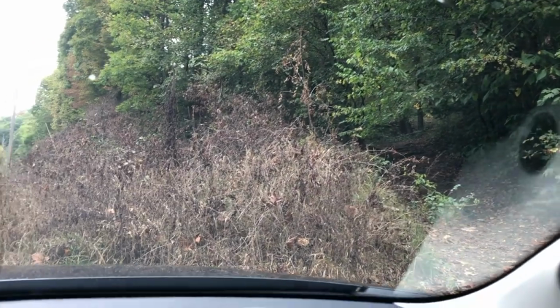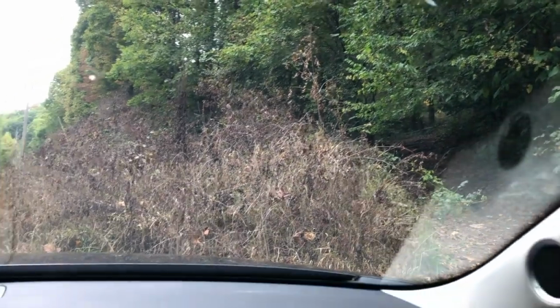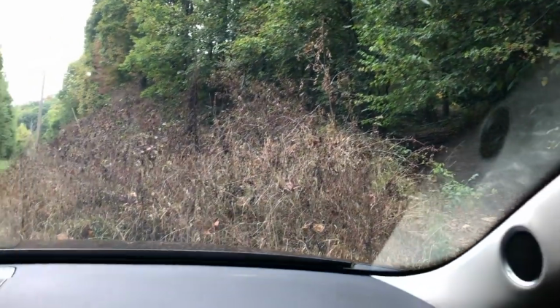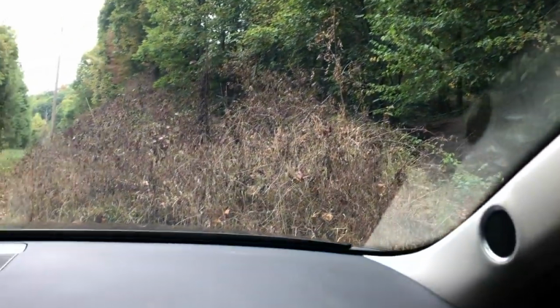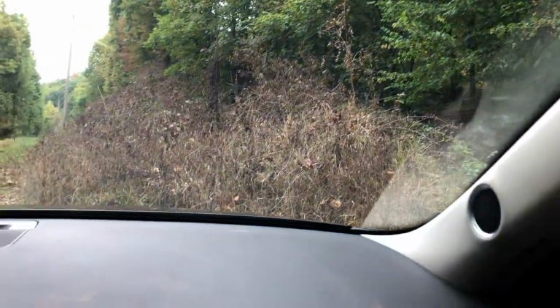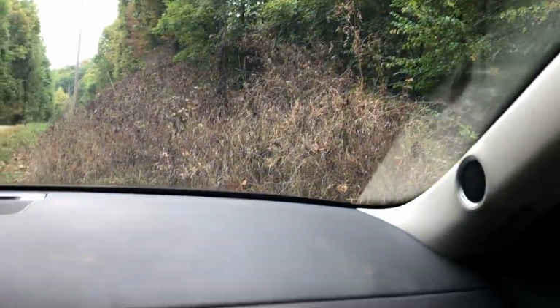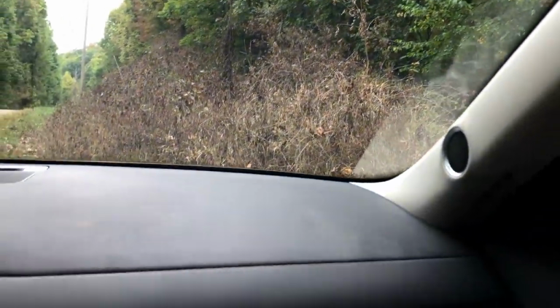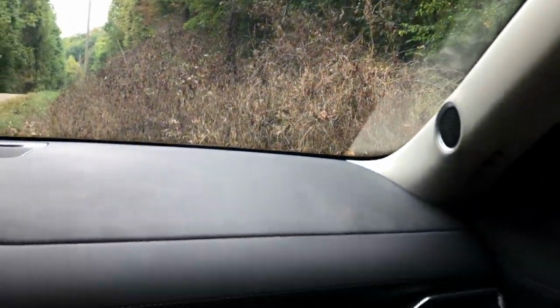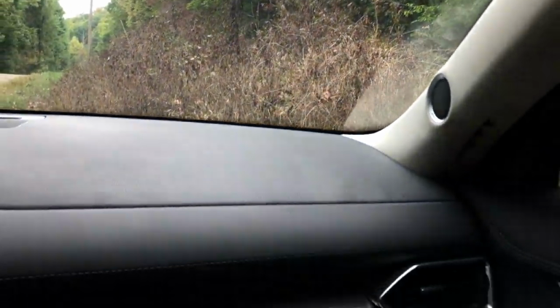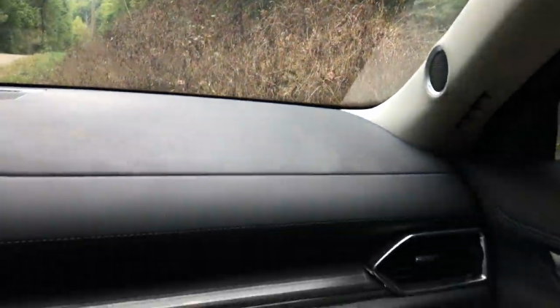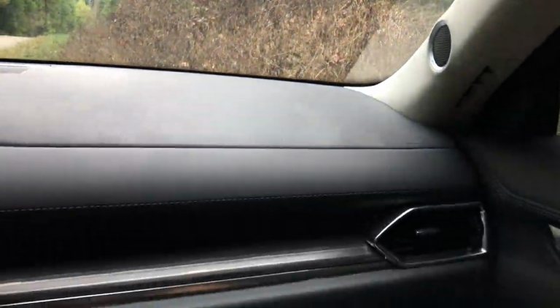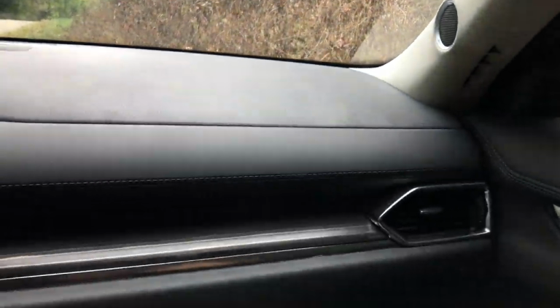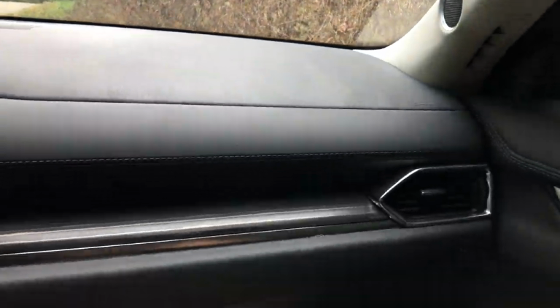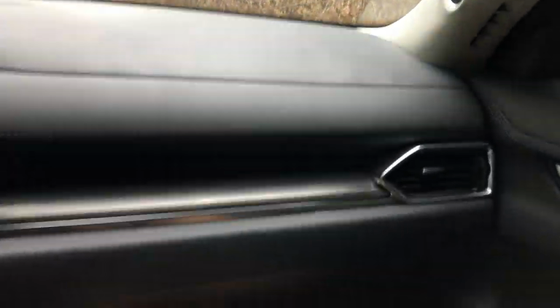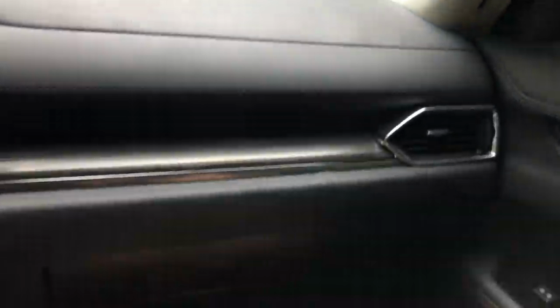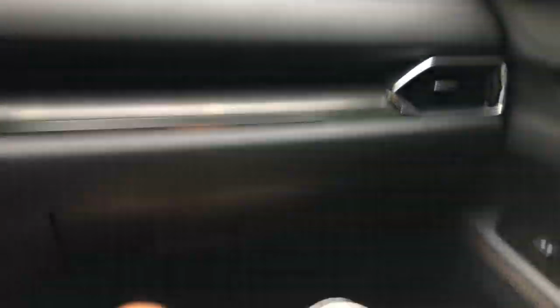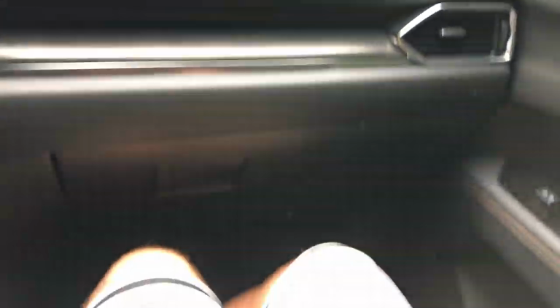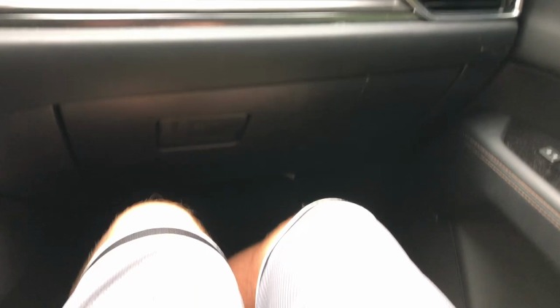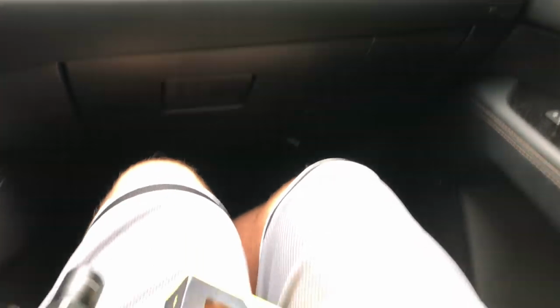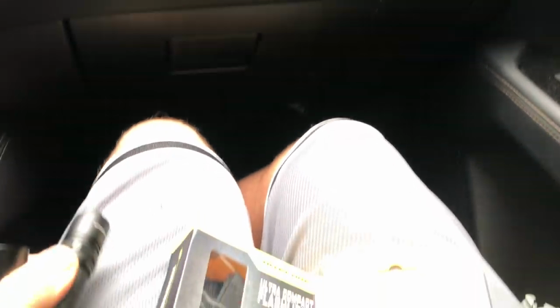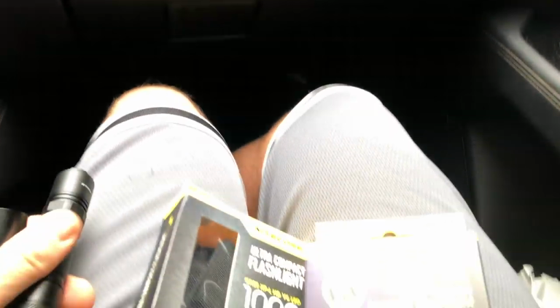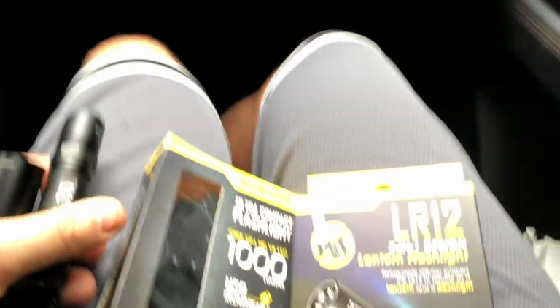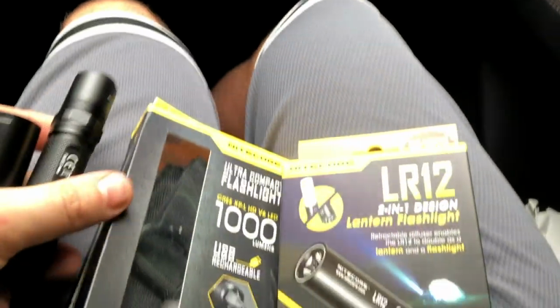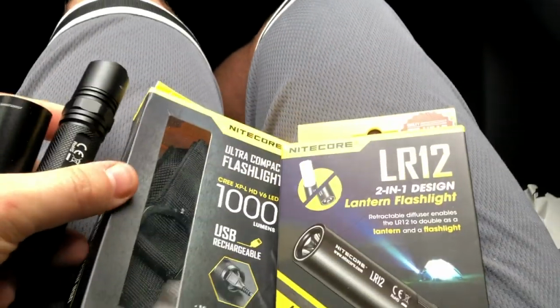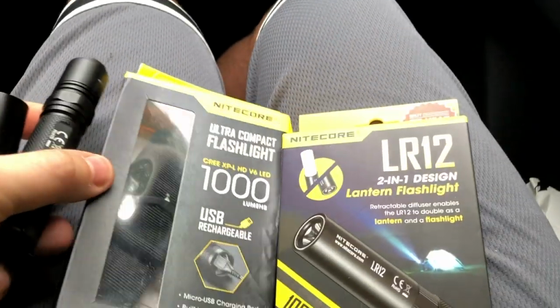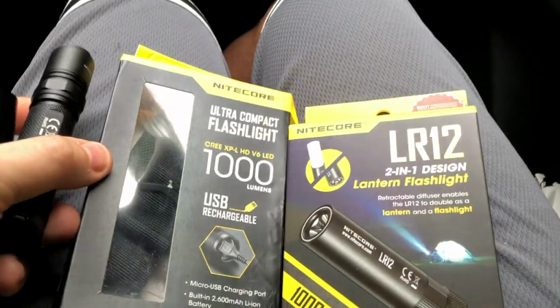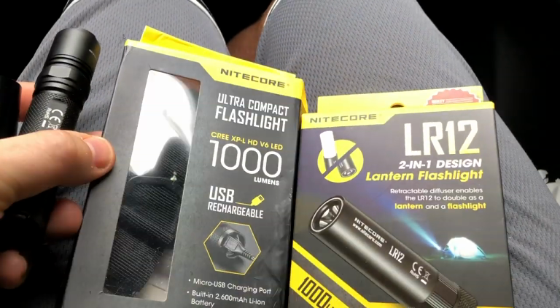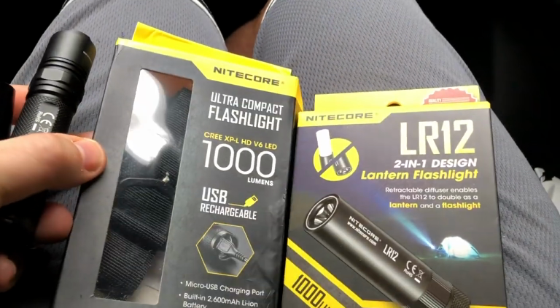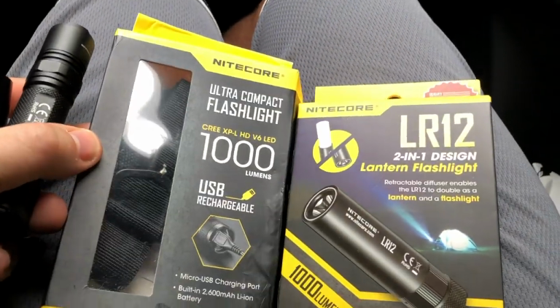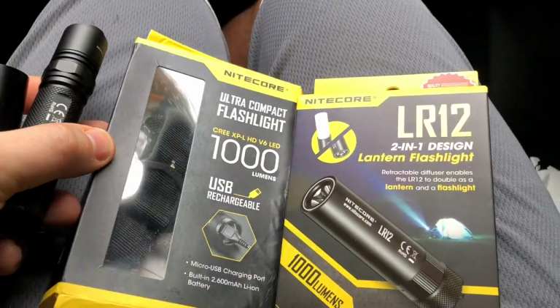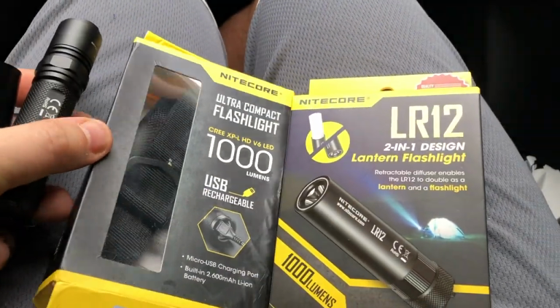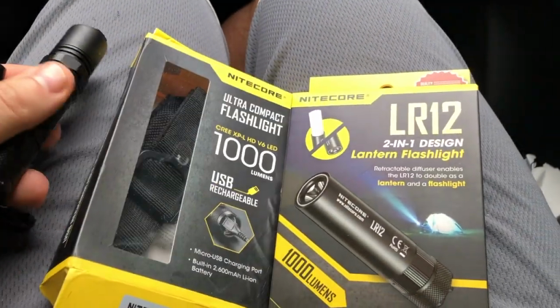About to explore some tunnels. Frankie says hey. We've got a couple of Nitecore lights here.